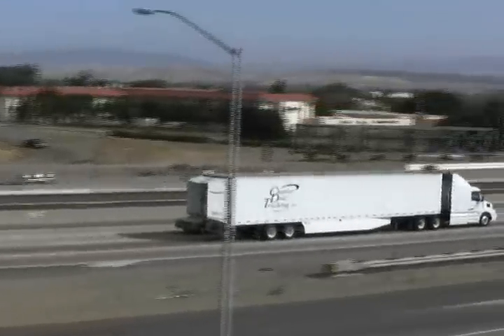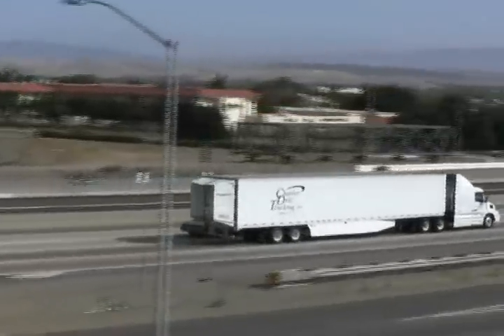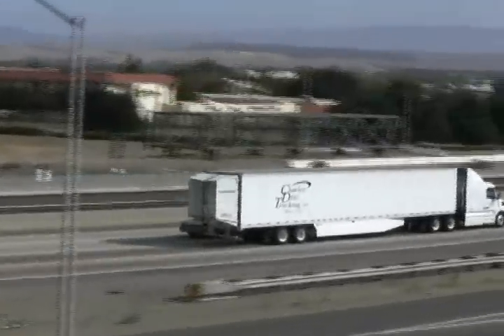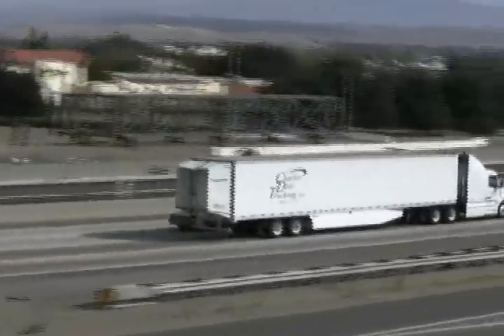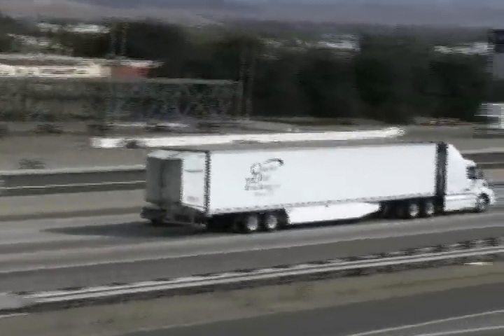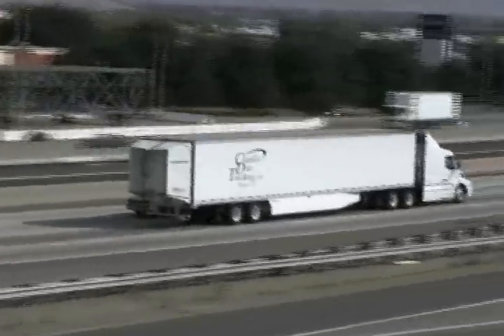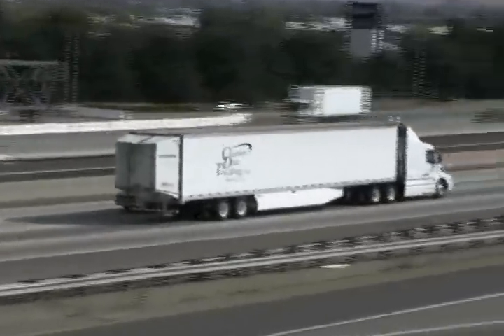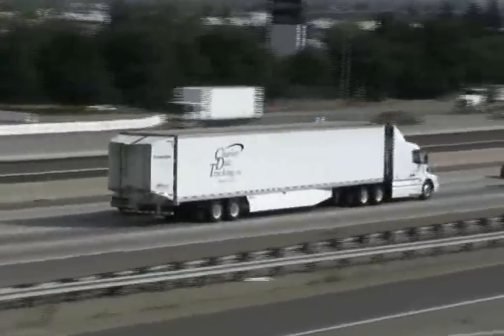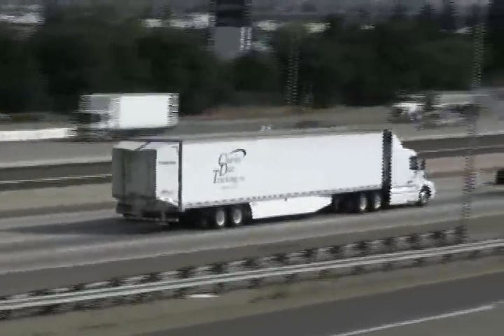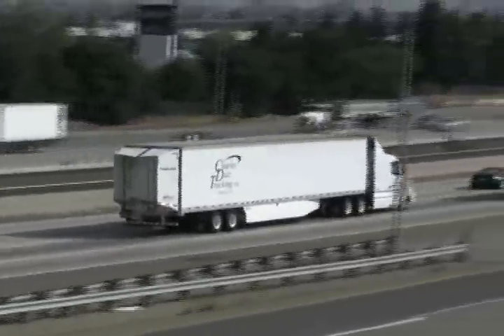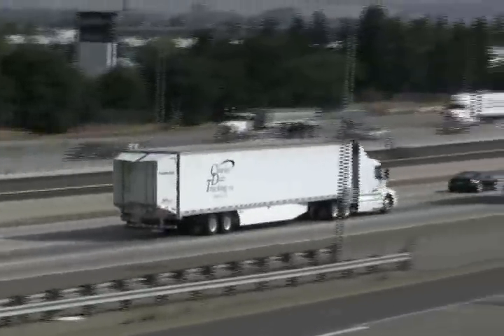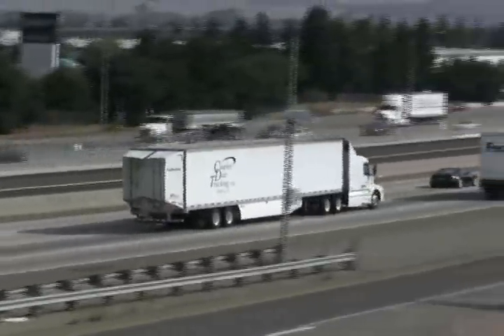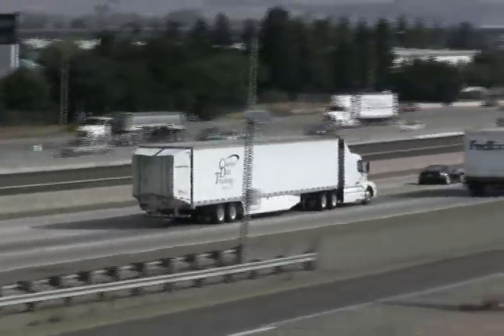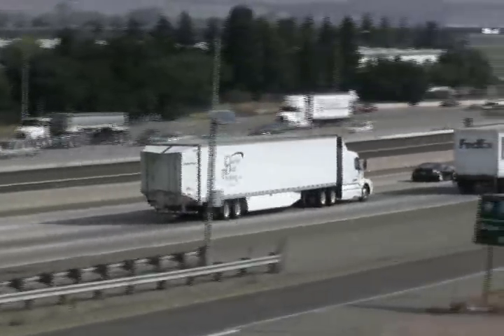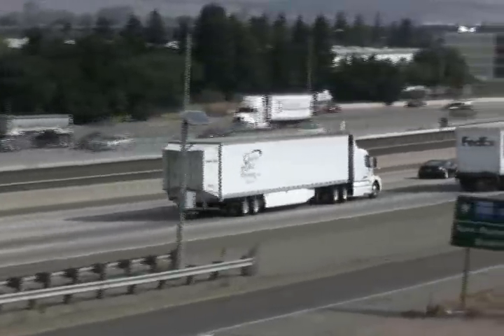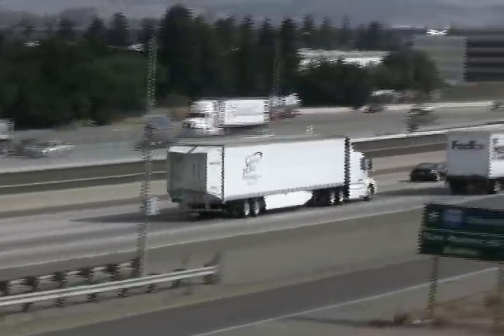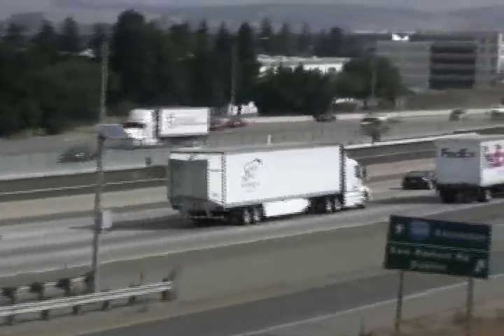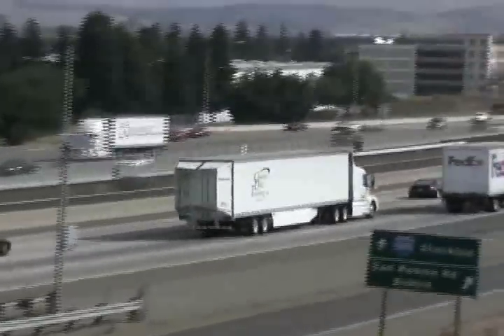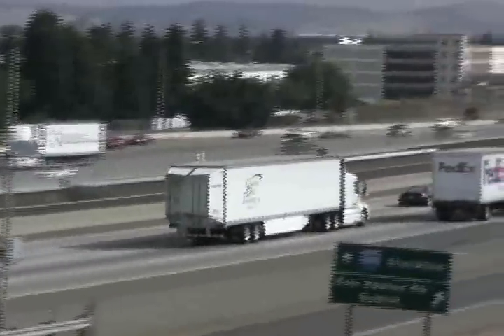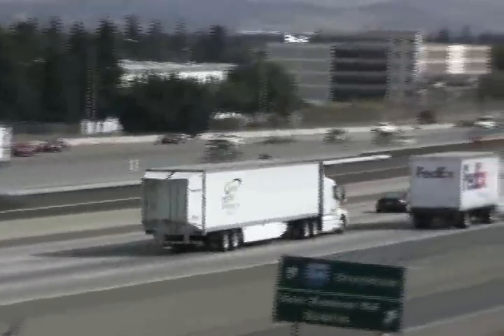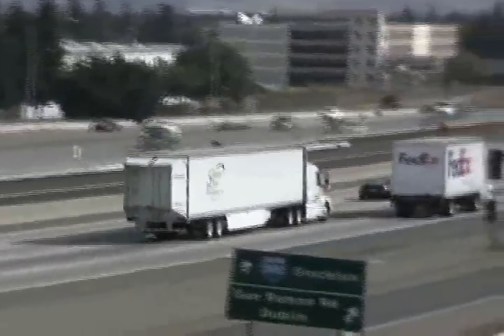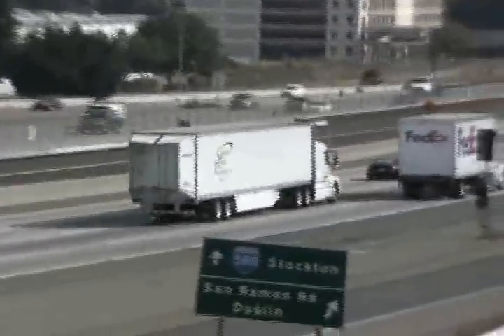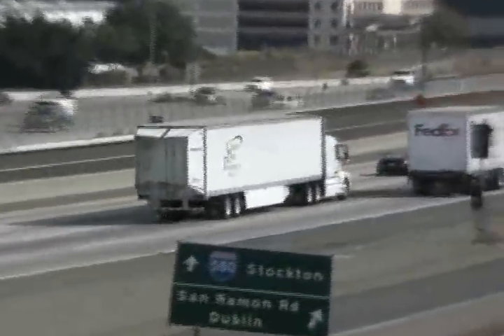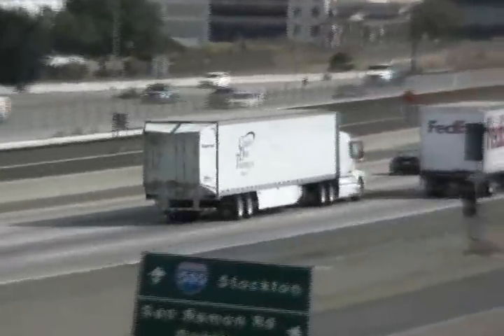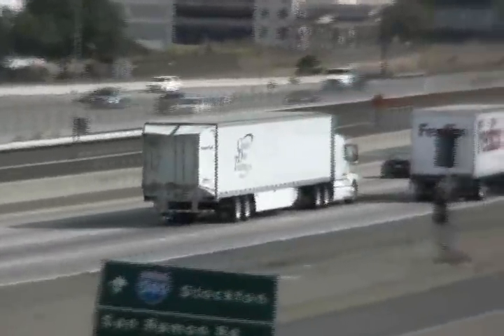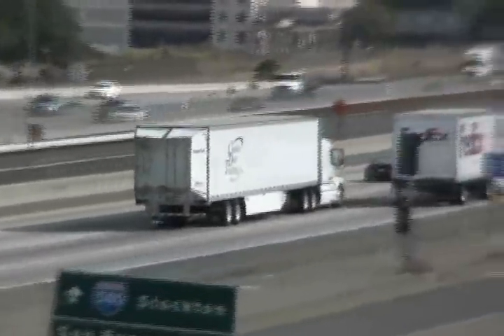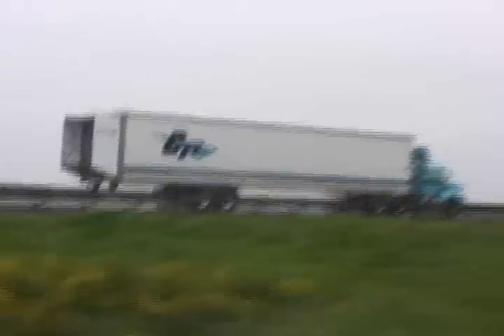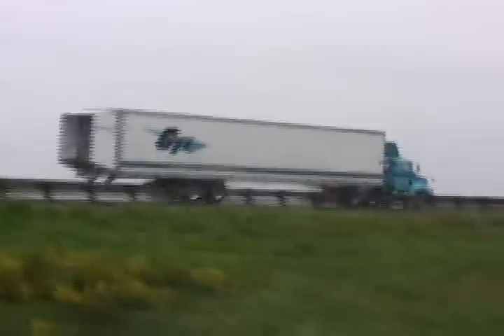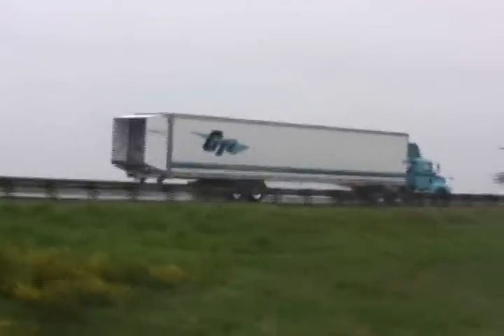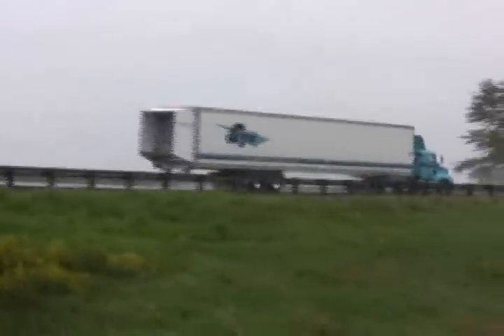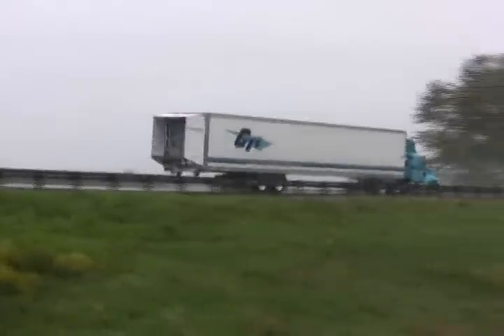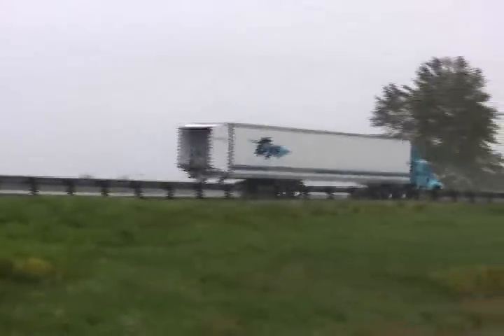Constructed of tough yet lightweight composite, the Trailer Tail is designed to take the rigors of high mileage use in all weather.